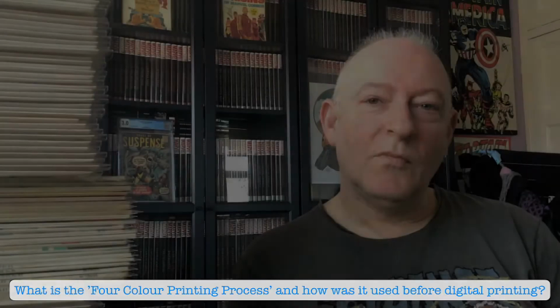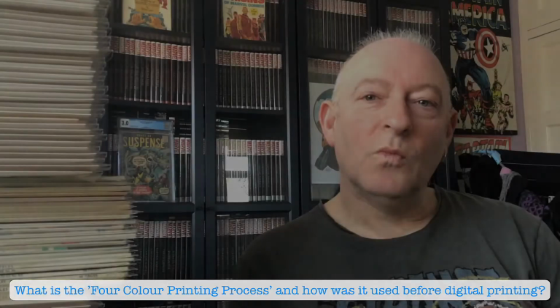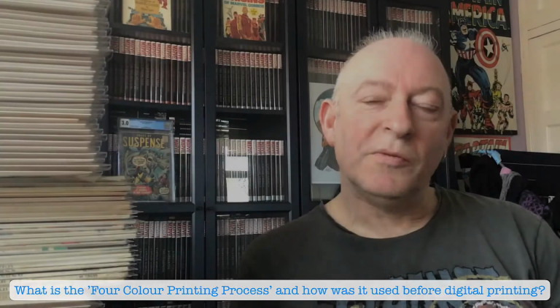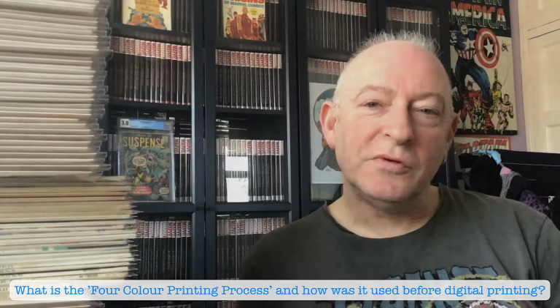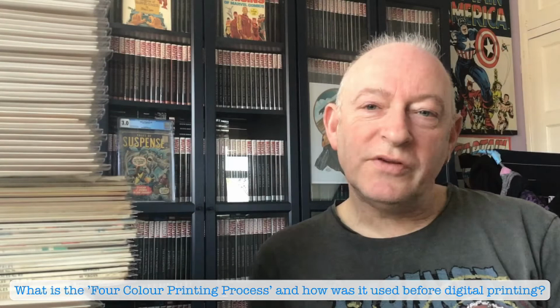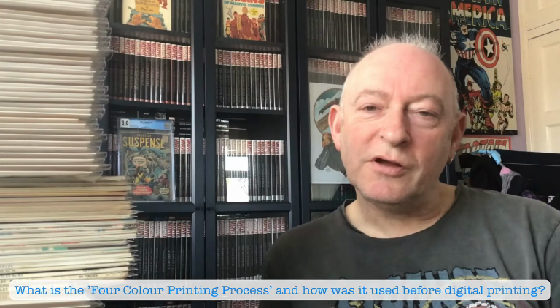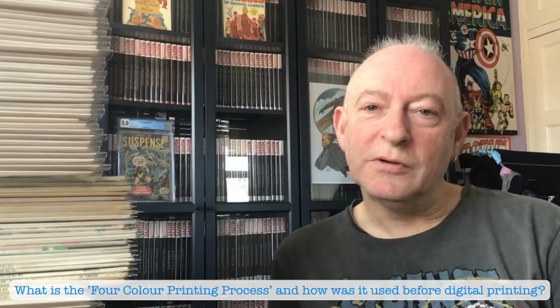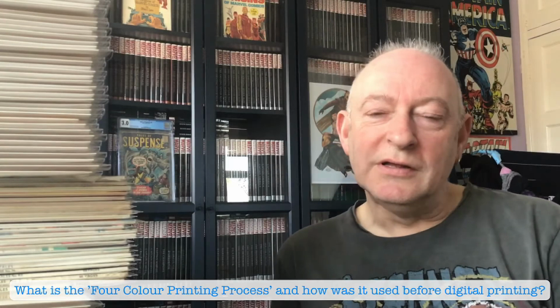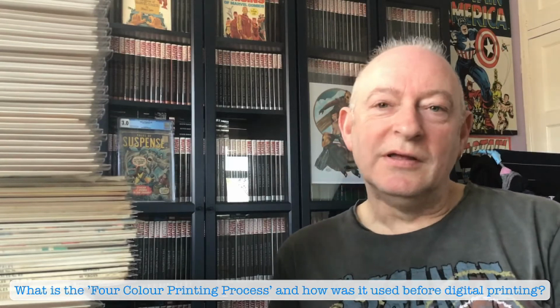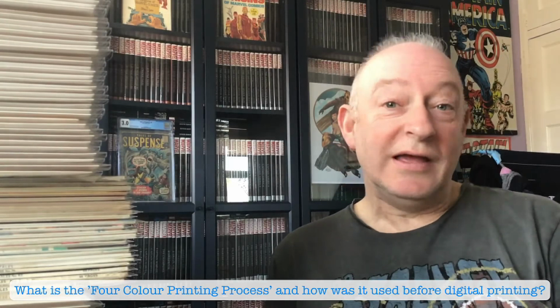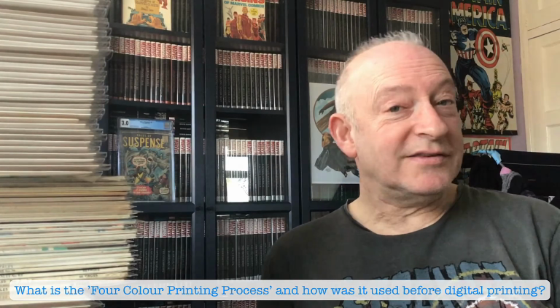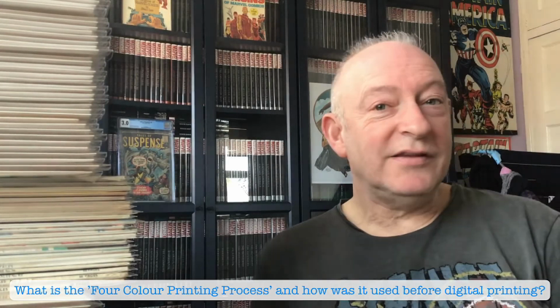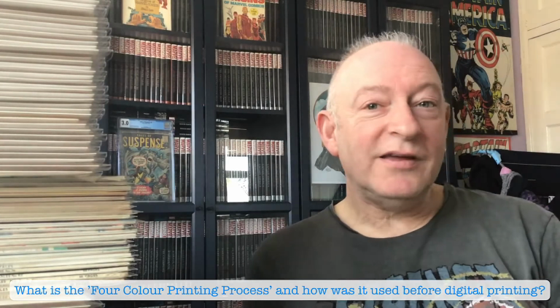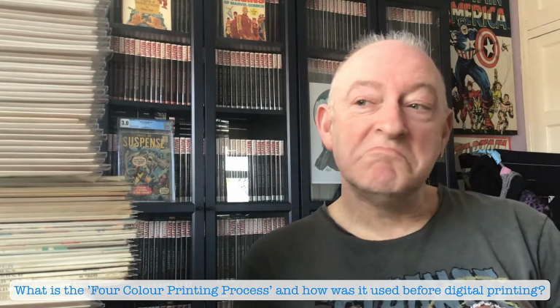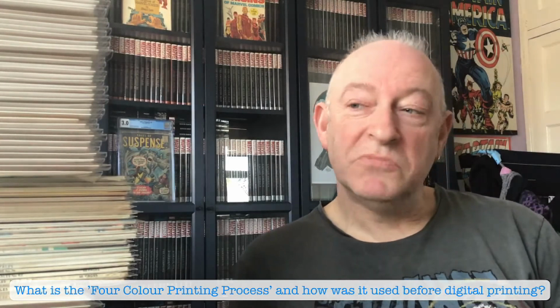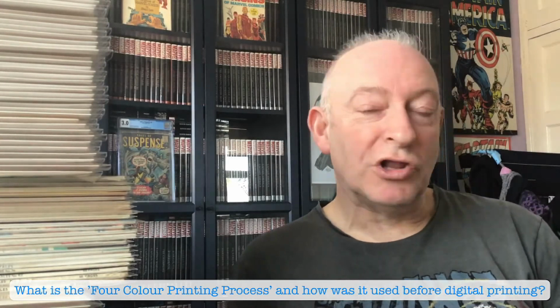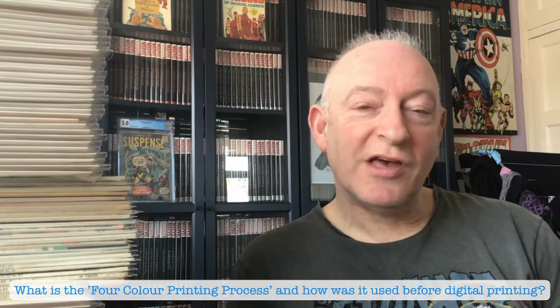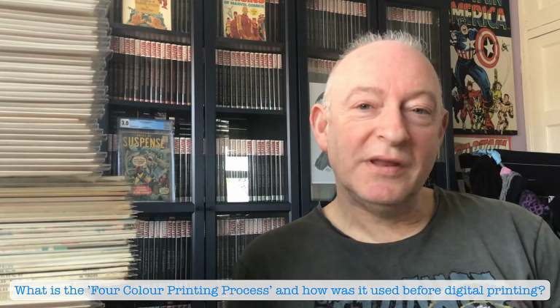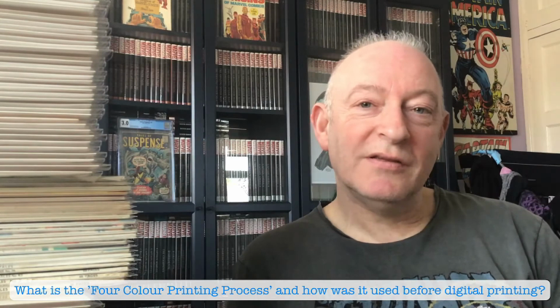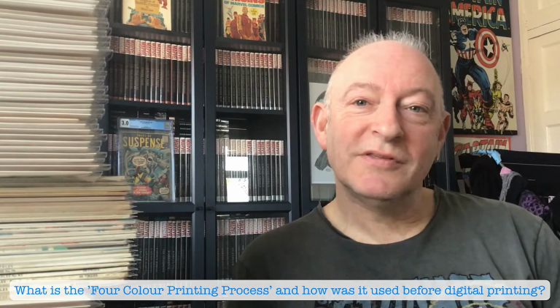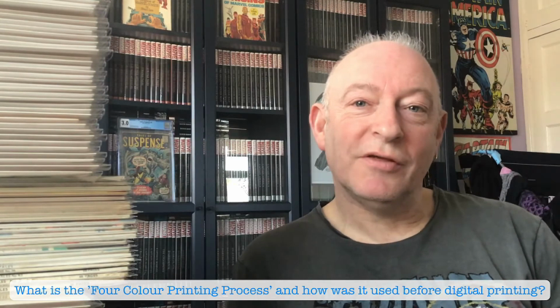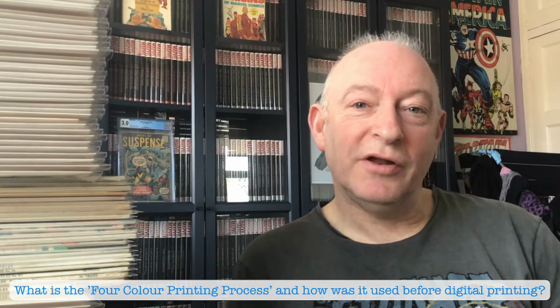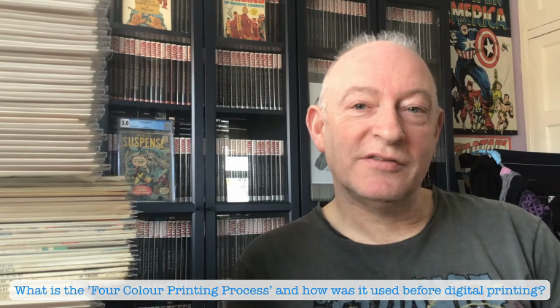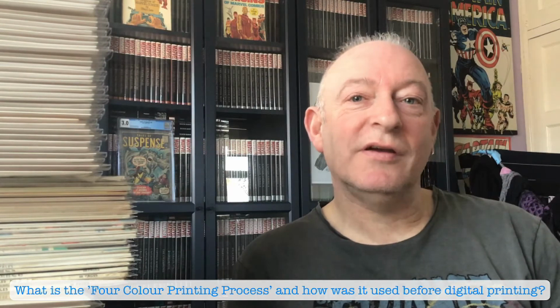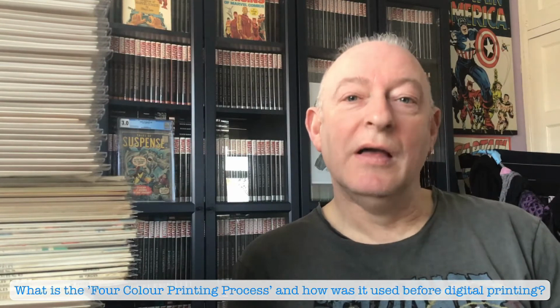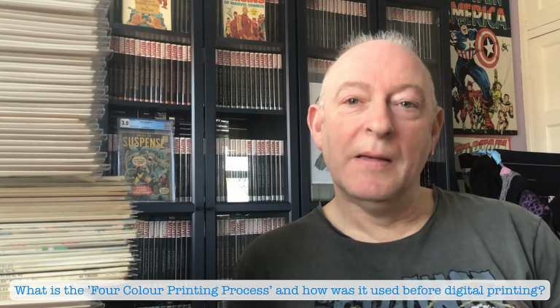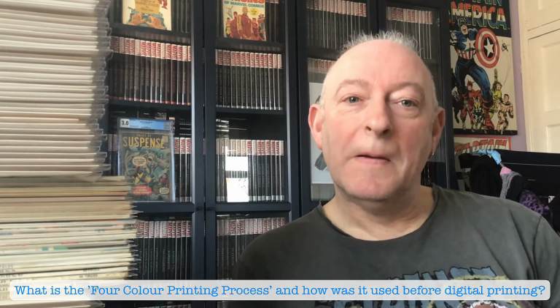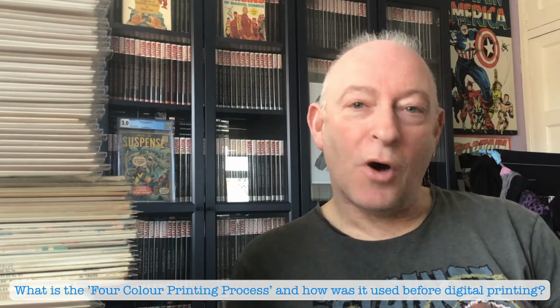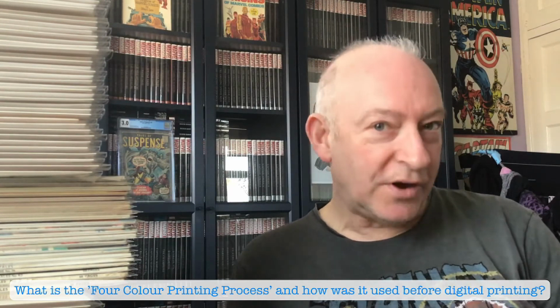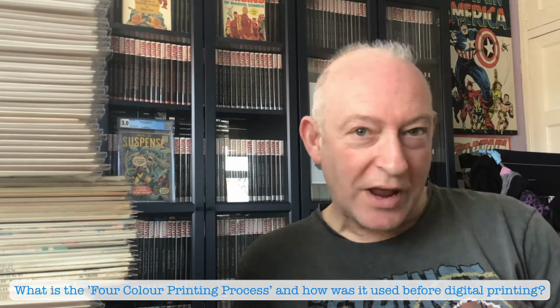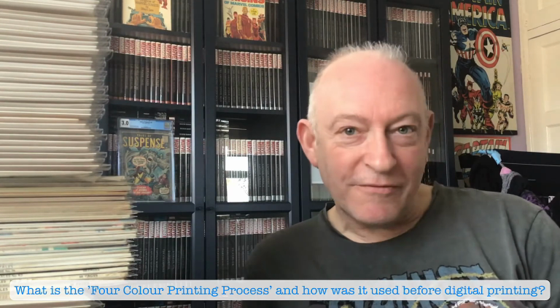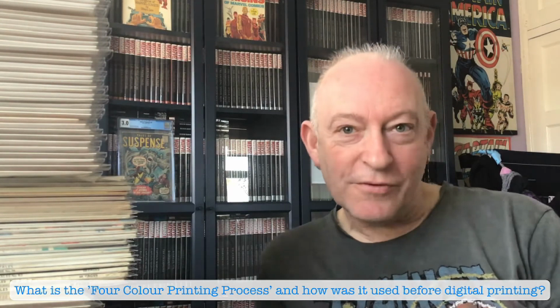Welcome to another video. It's Sunday, not a lot's happening, so I thought I'd just pop another one out for you.